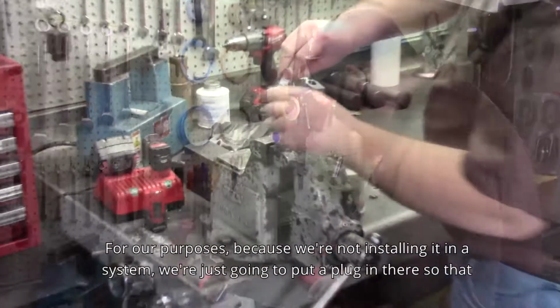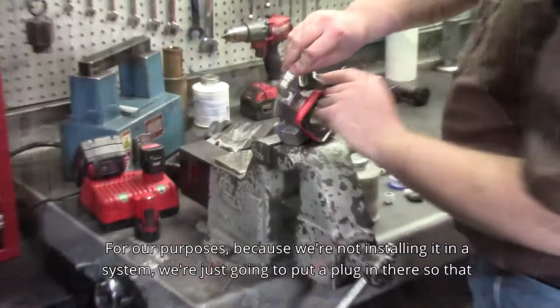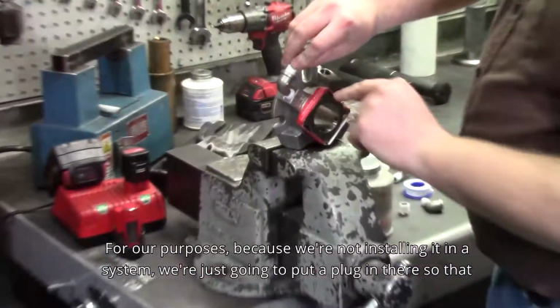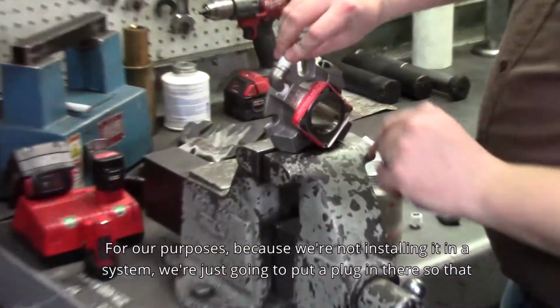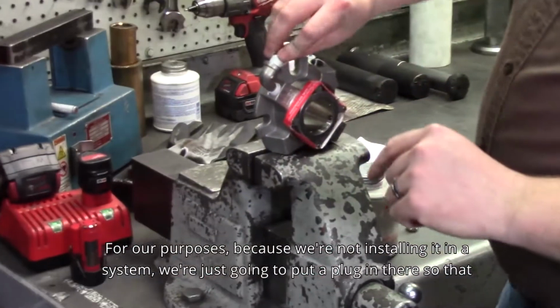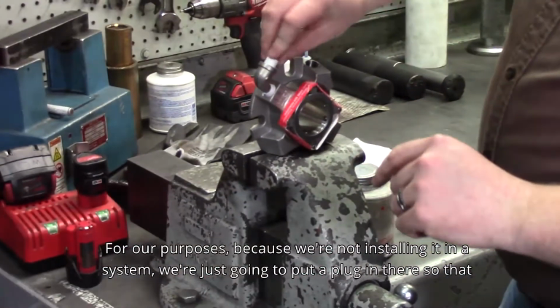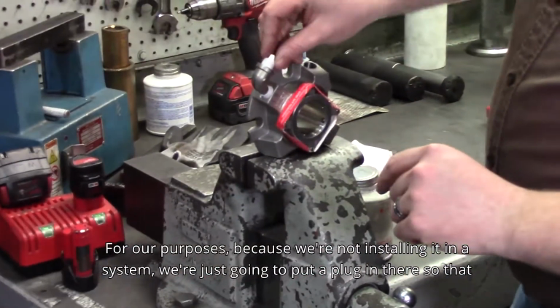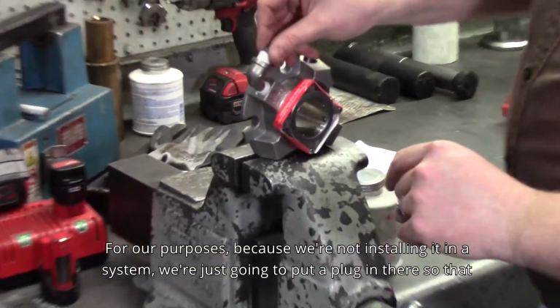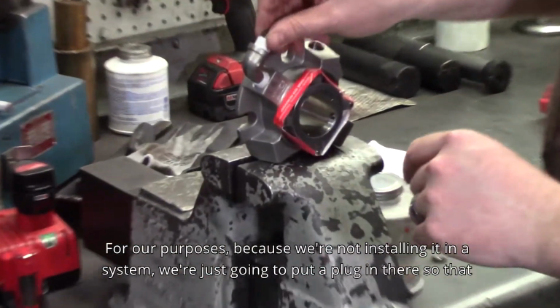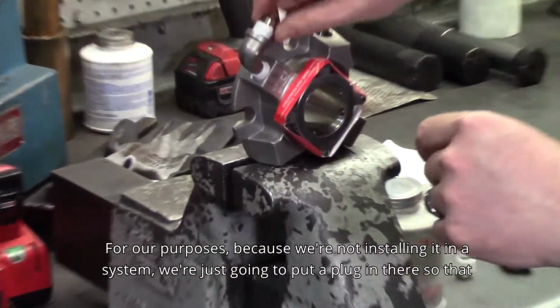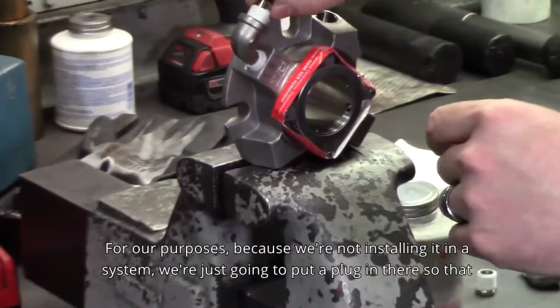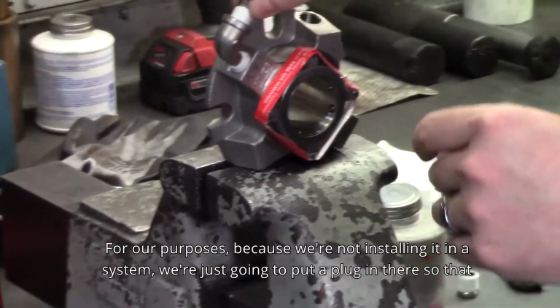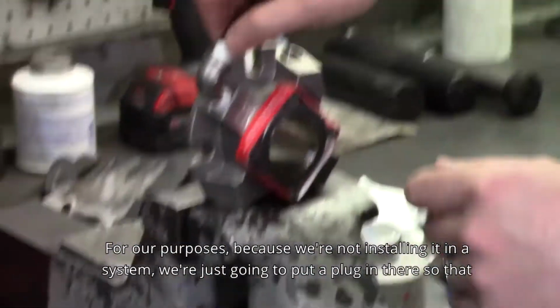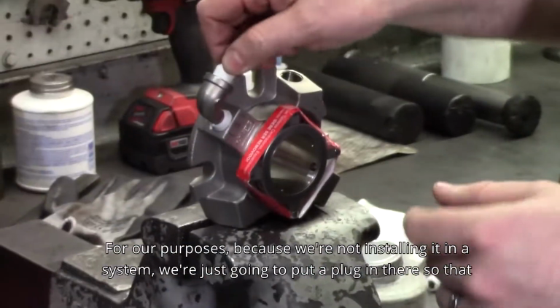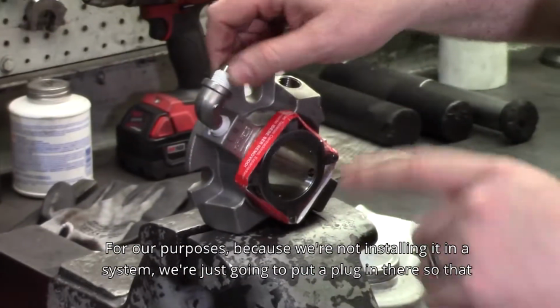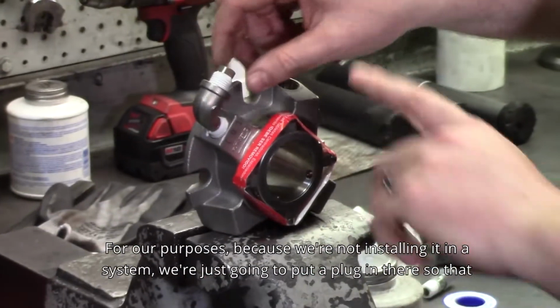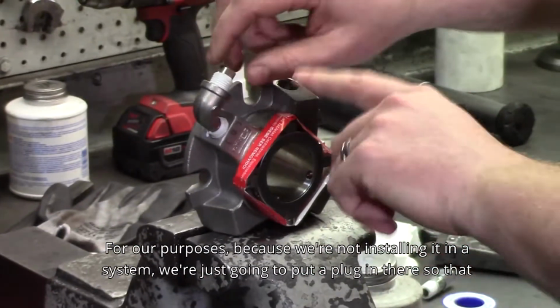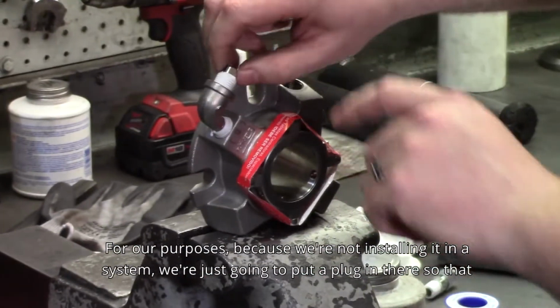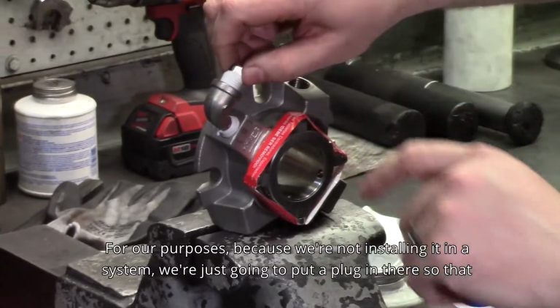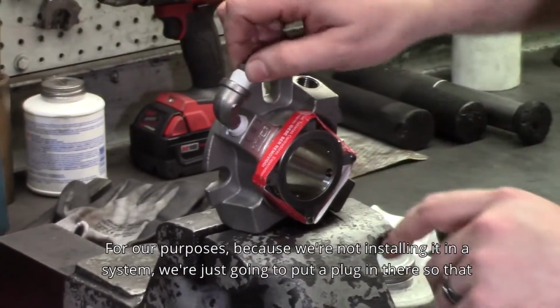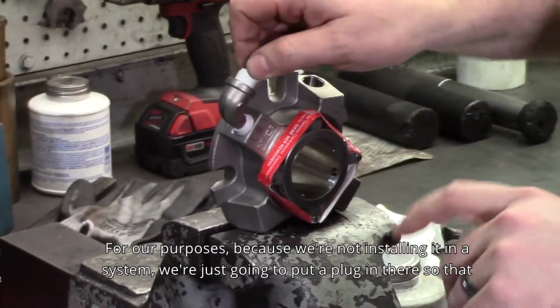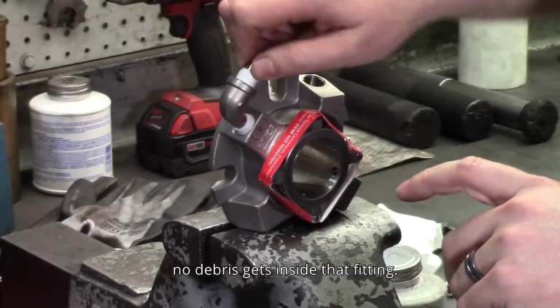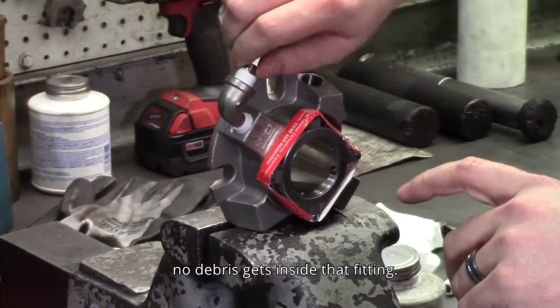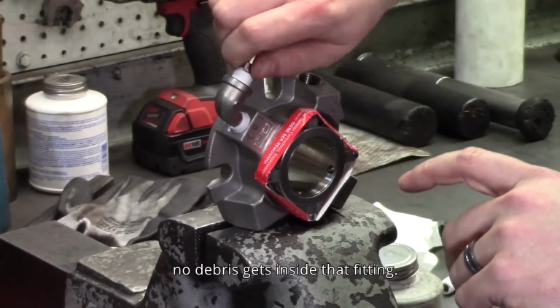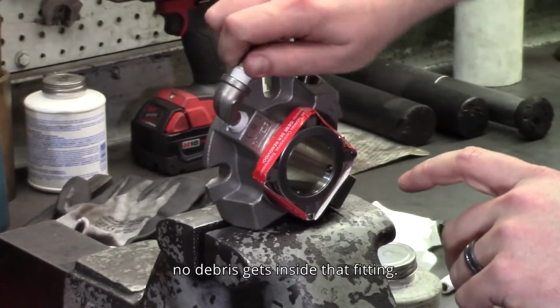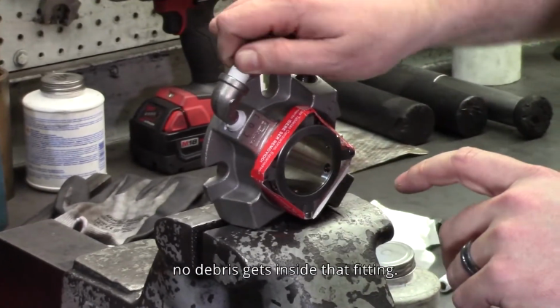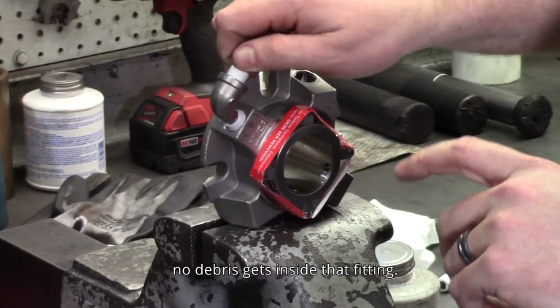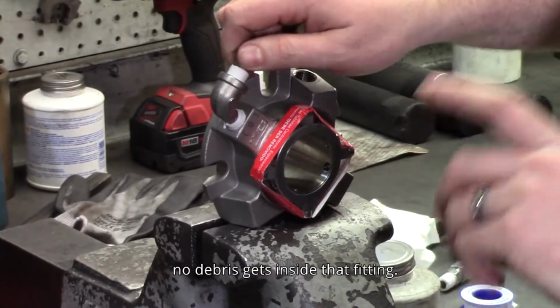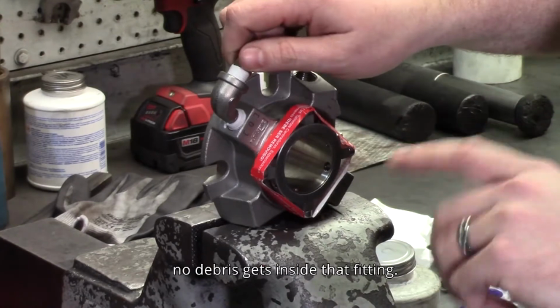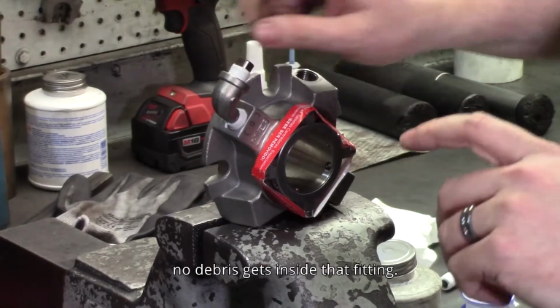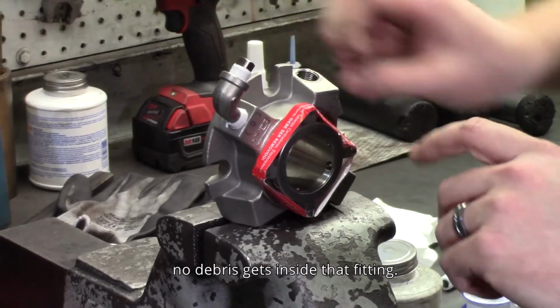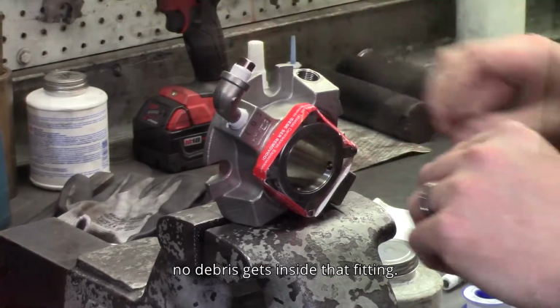For our purposes, because we're not installing it in a system, we're just going to put a plug in there so that no debris gets inside that fitting.